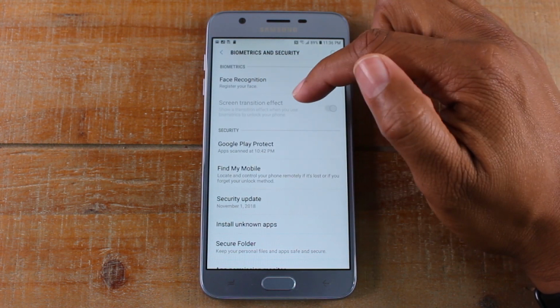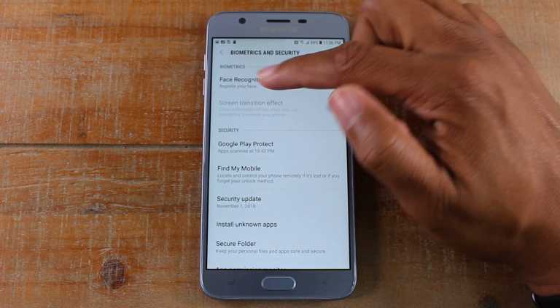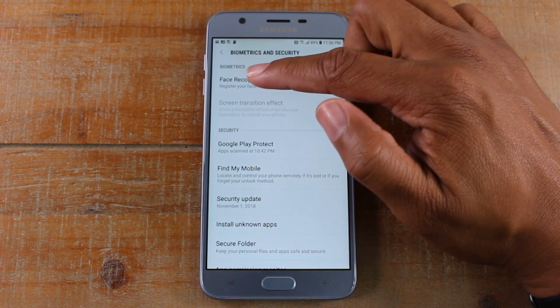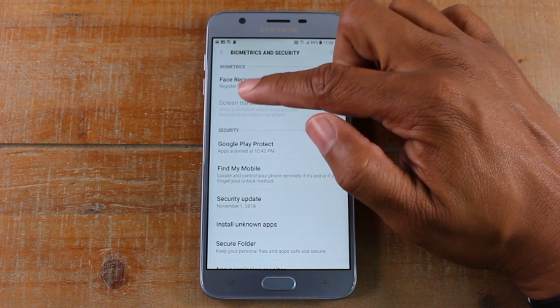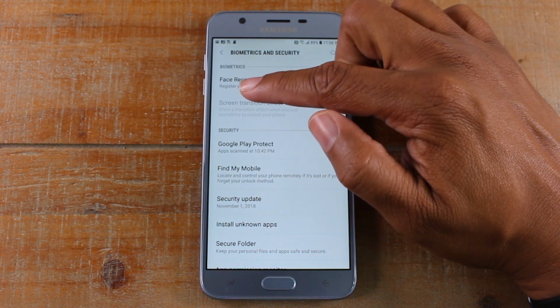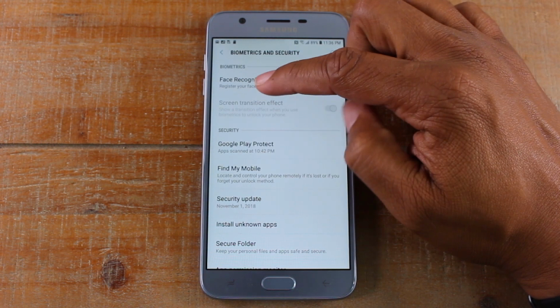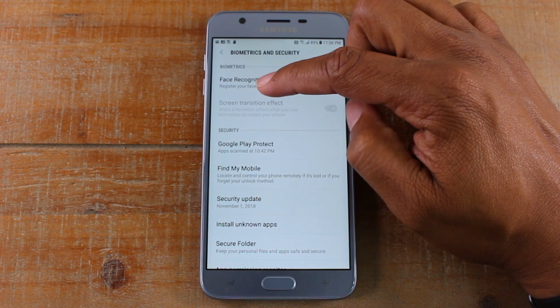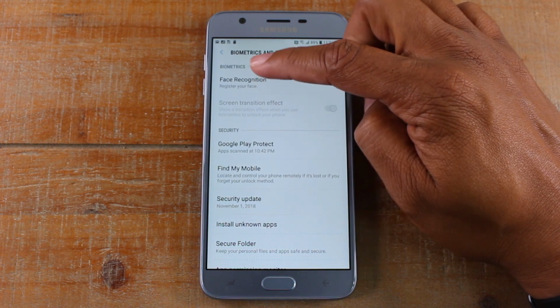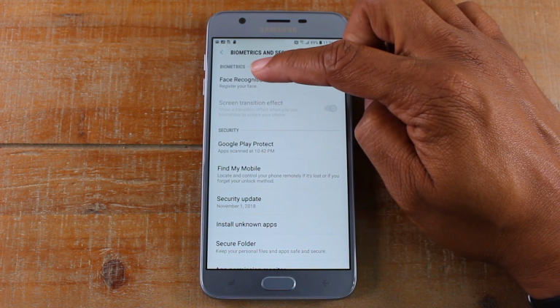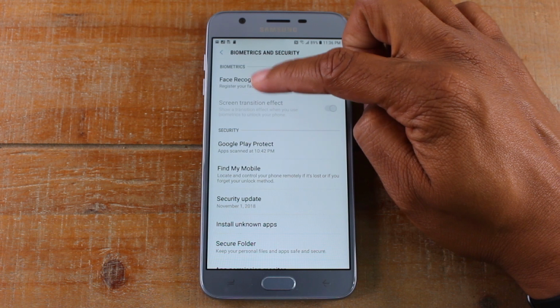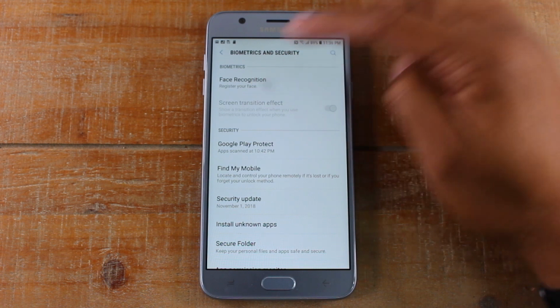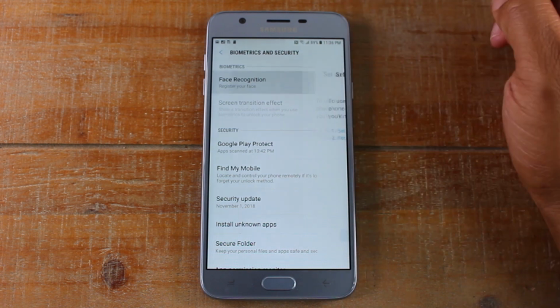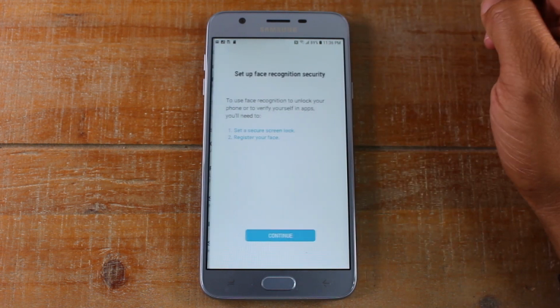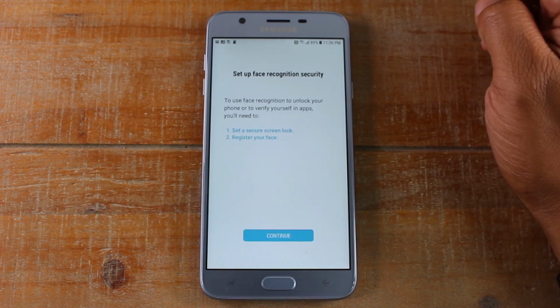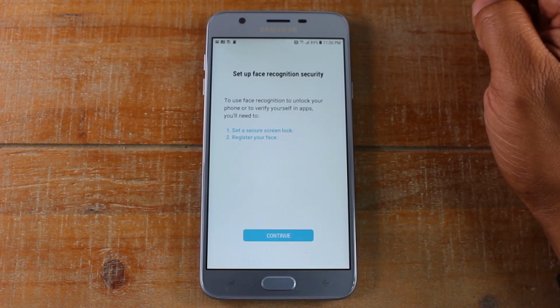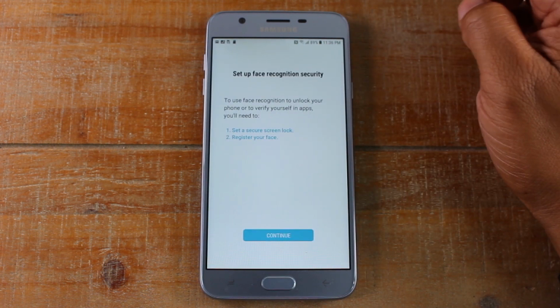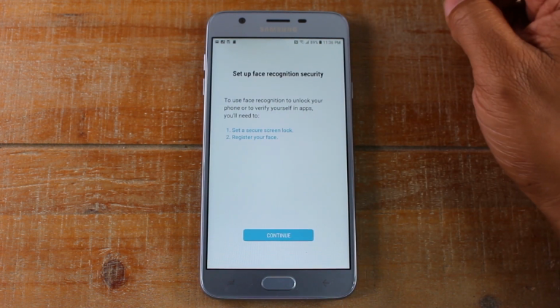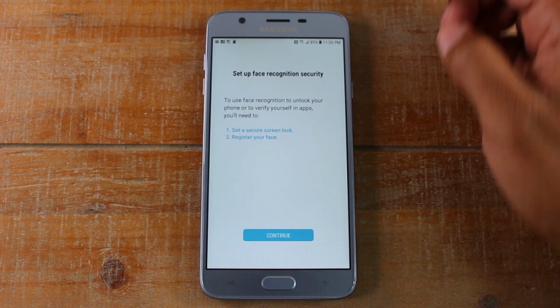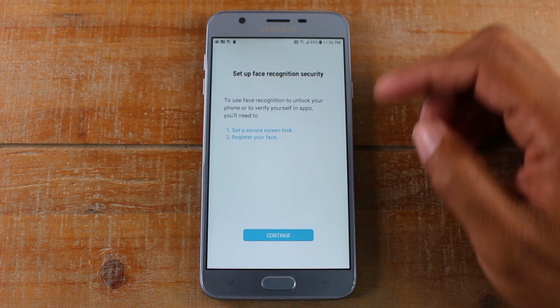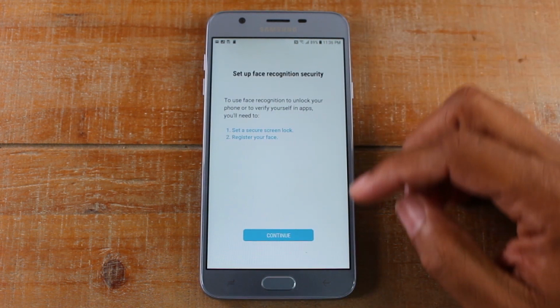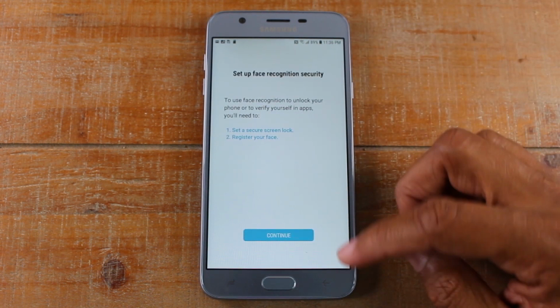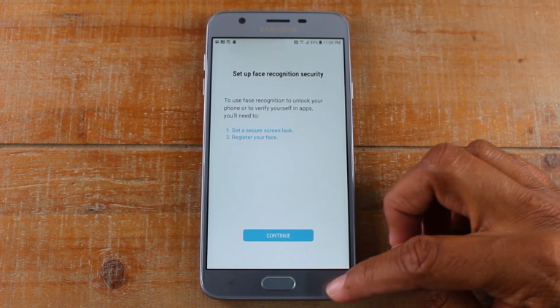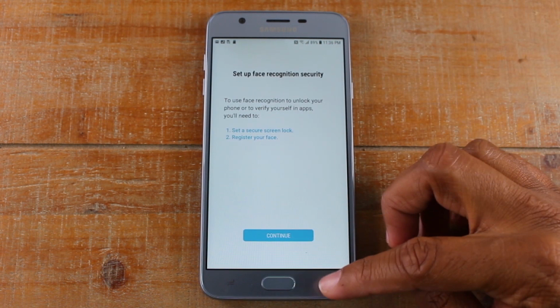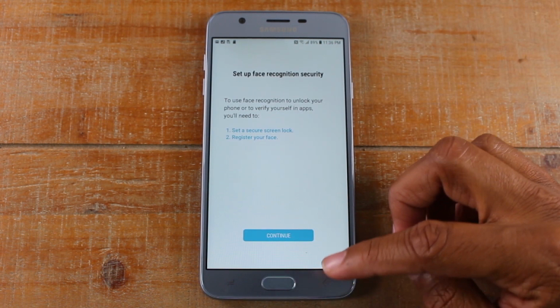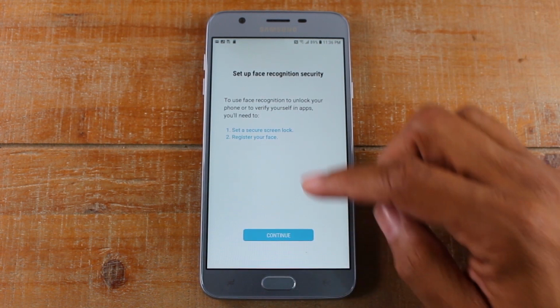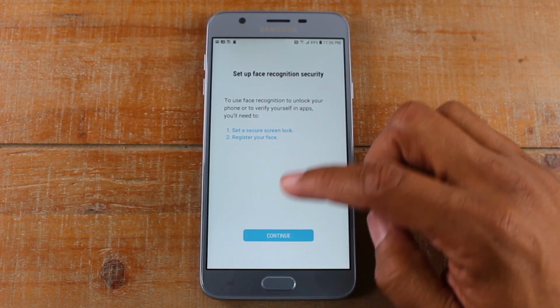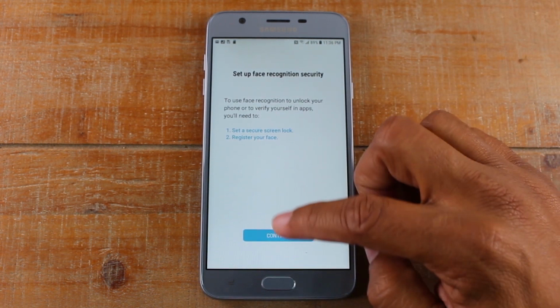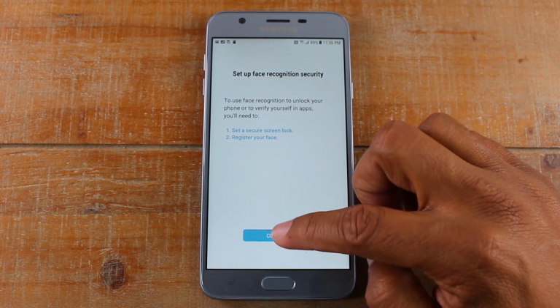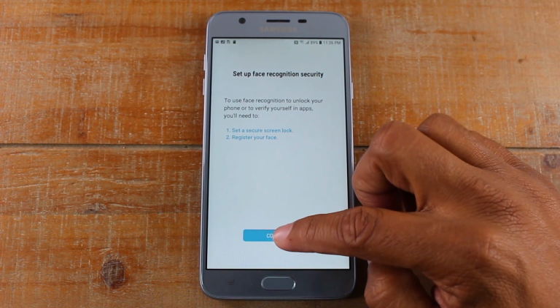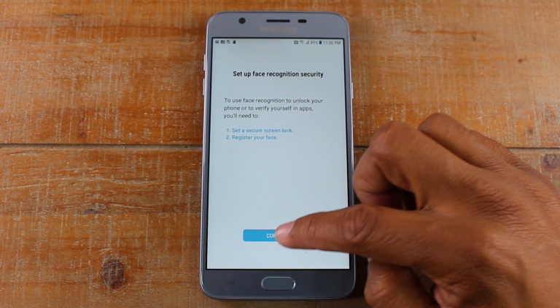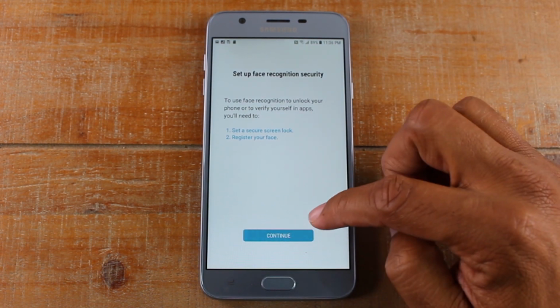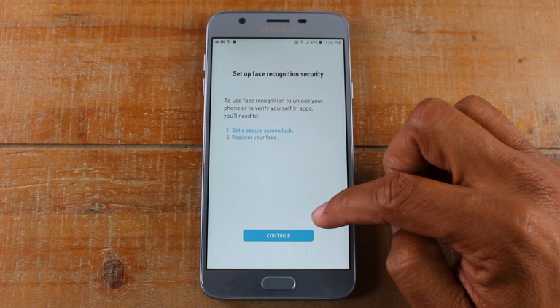Facial recognition — register your face. You're going to tap there and you're going to hit continue.